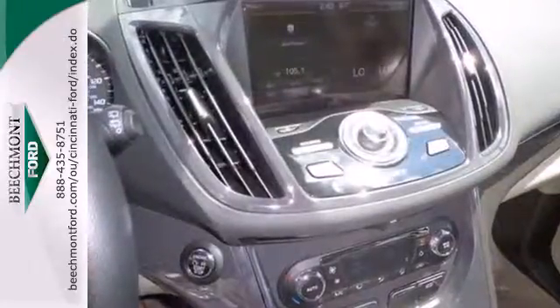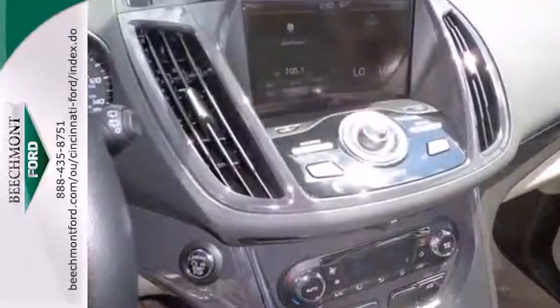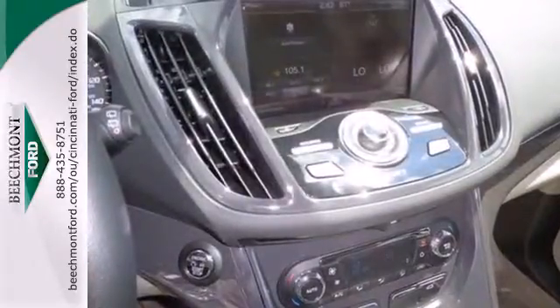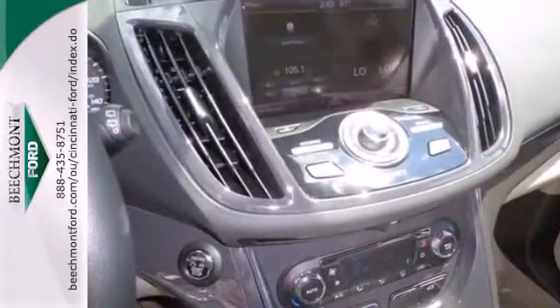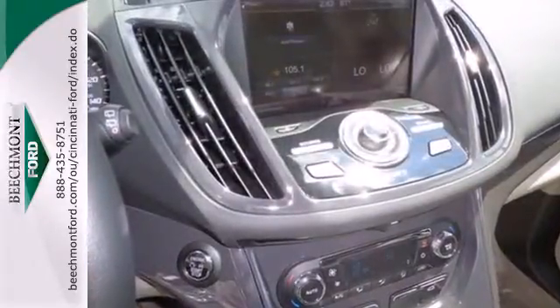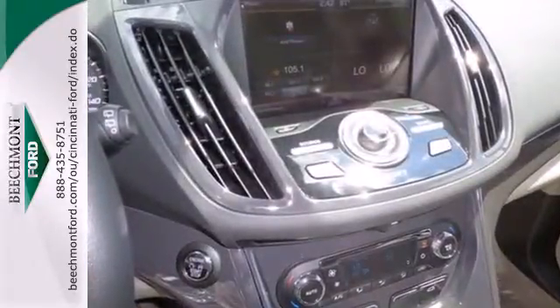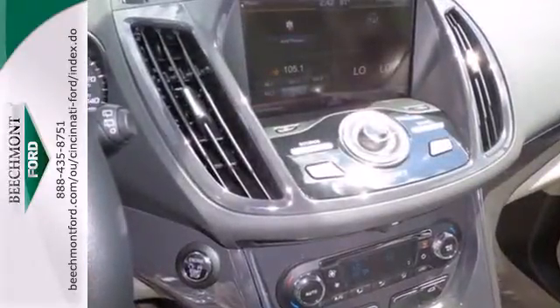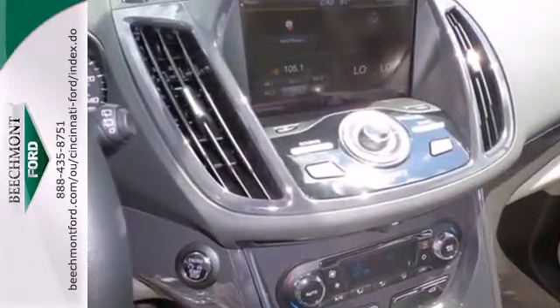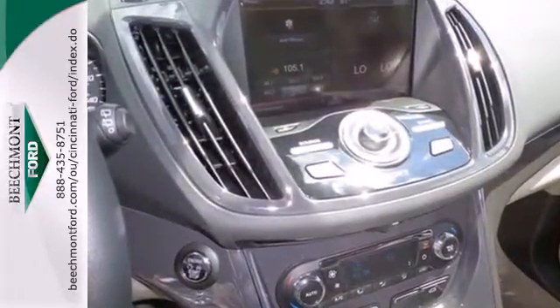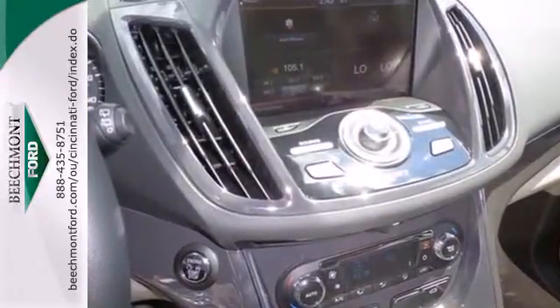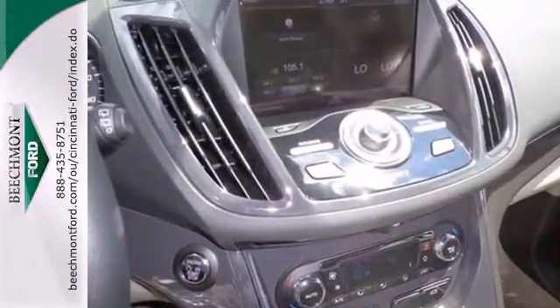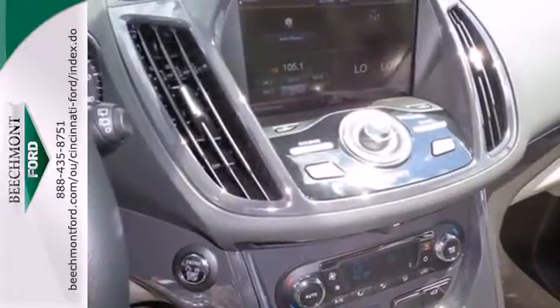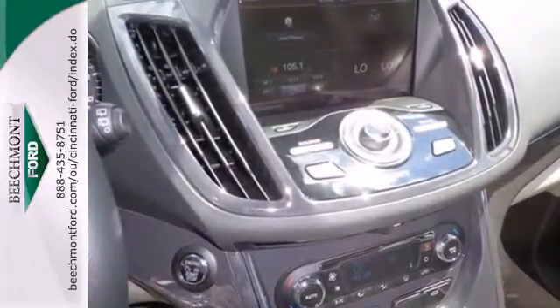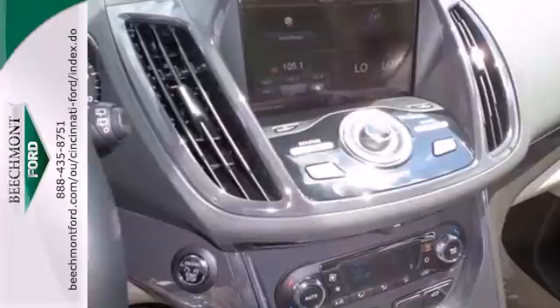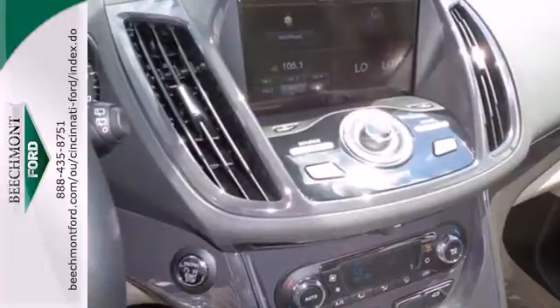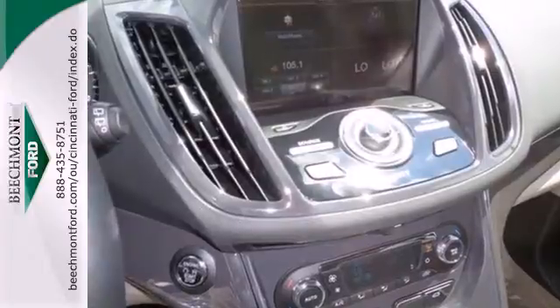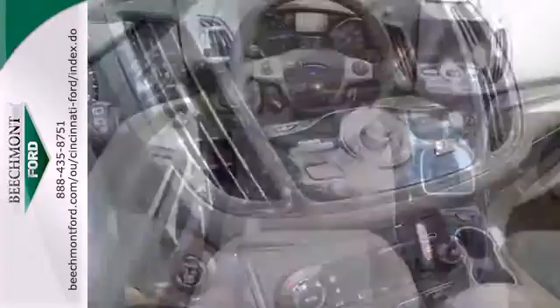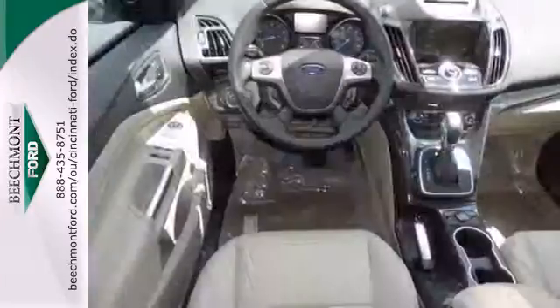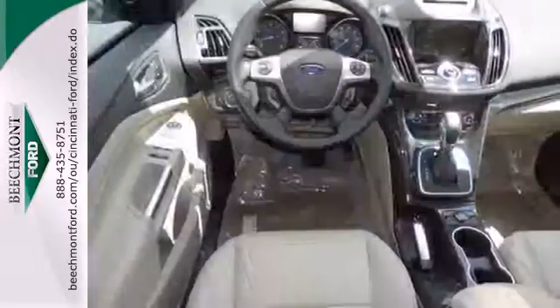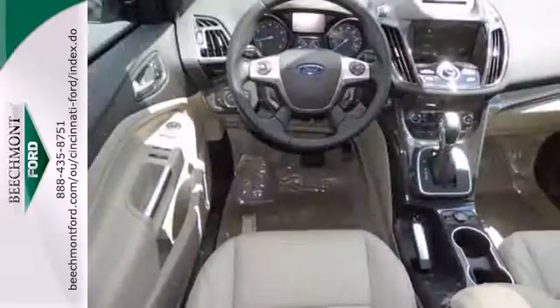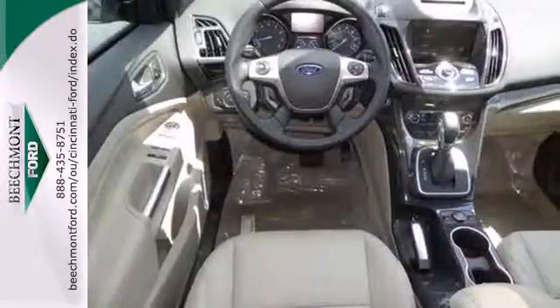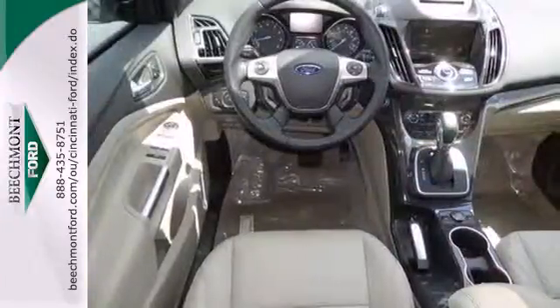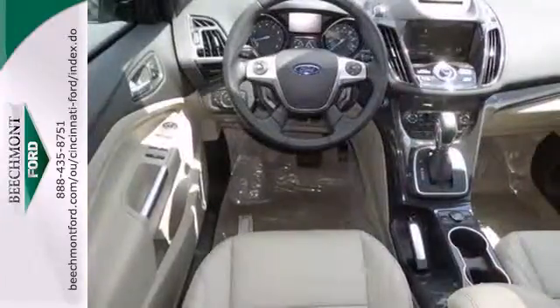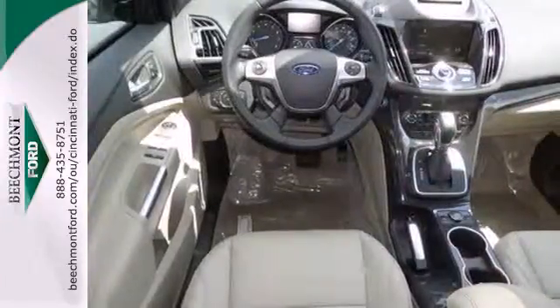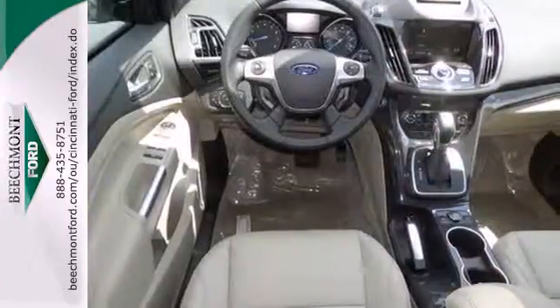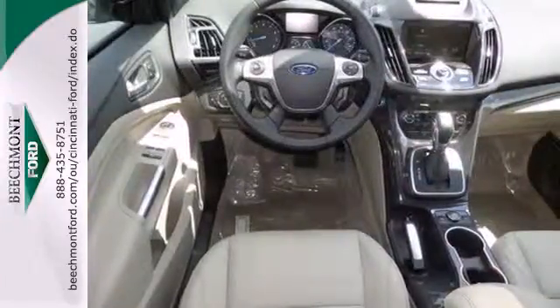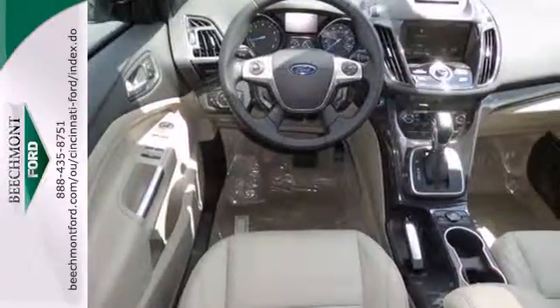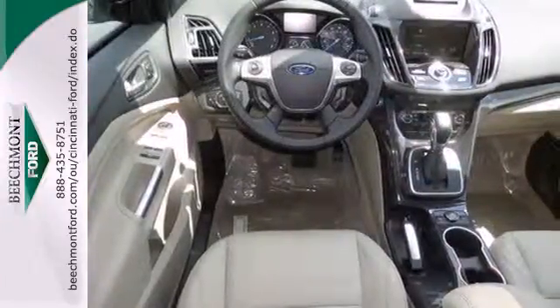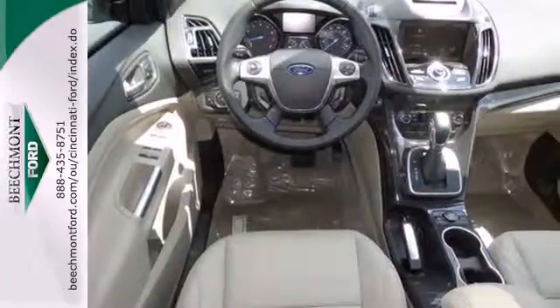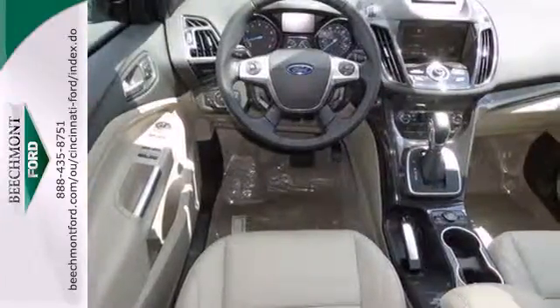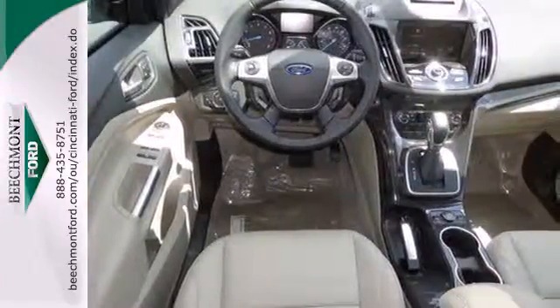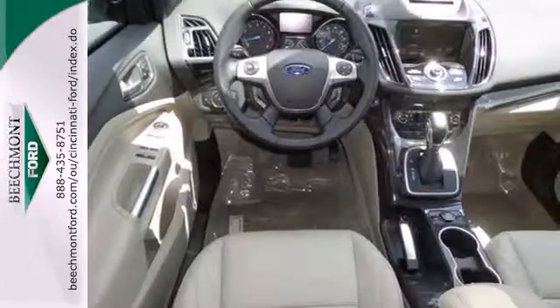Plus, it's packed with plenty of safety features, including multiple airbags and stability and traction control.